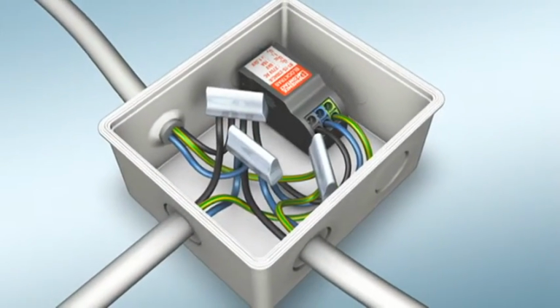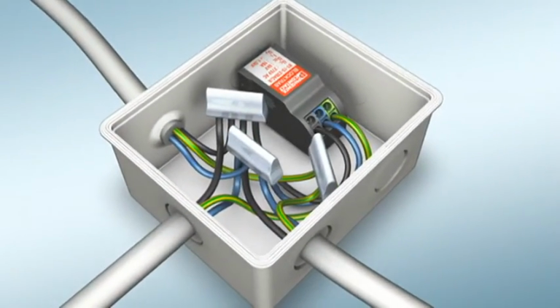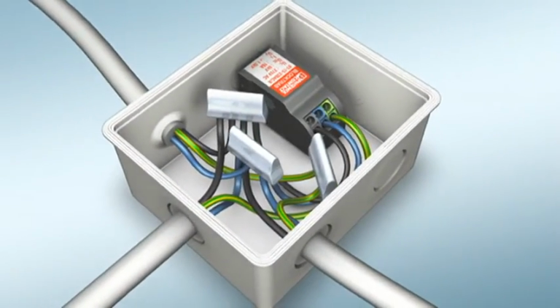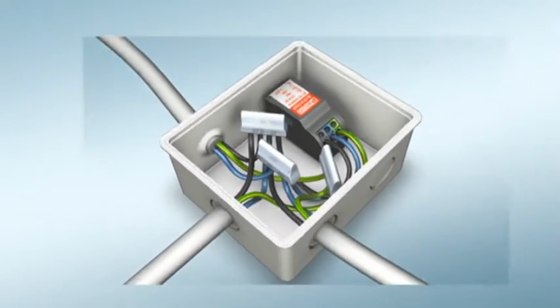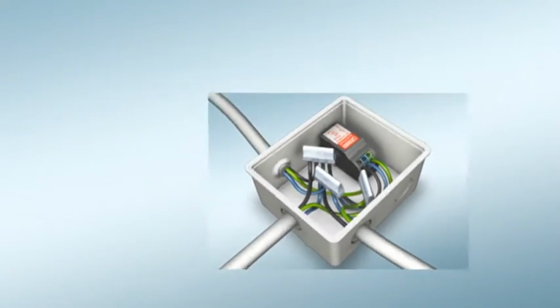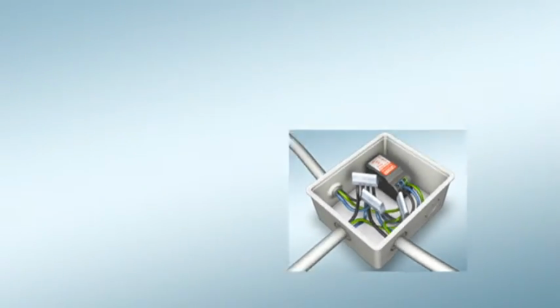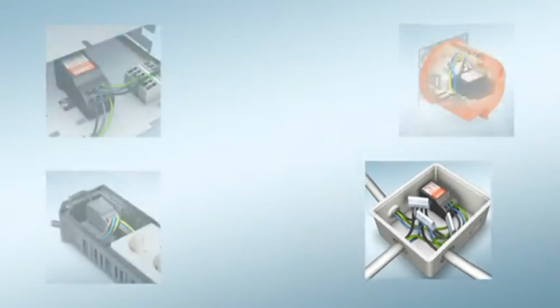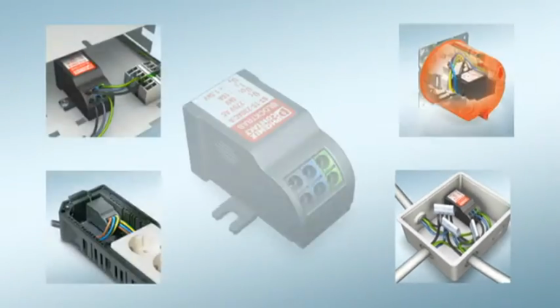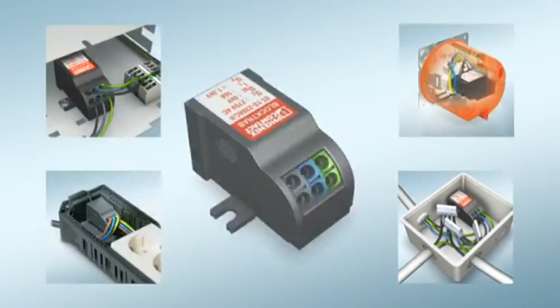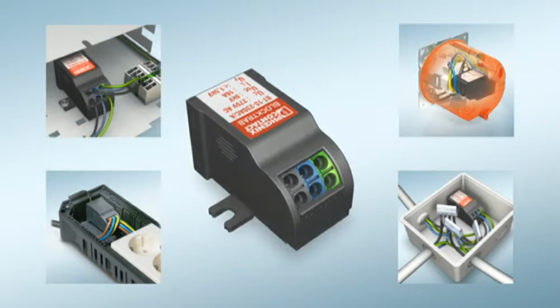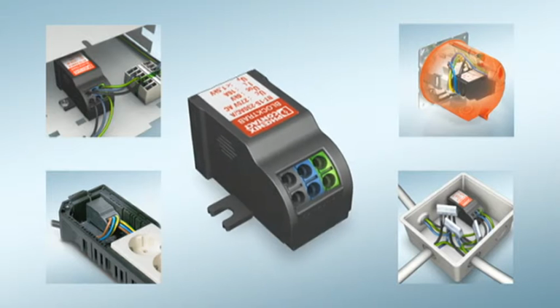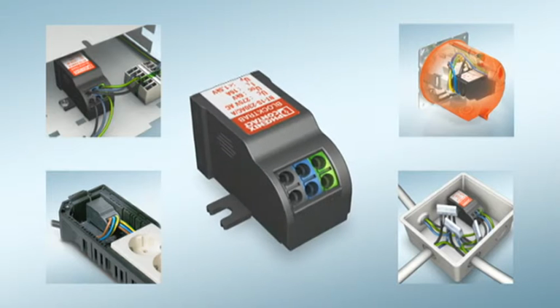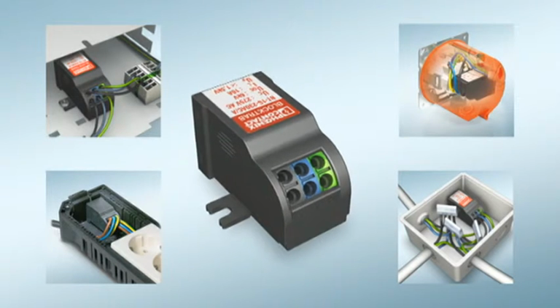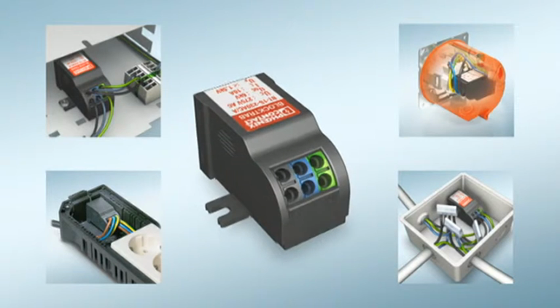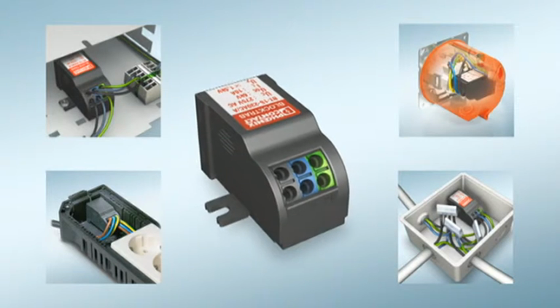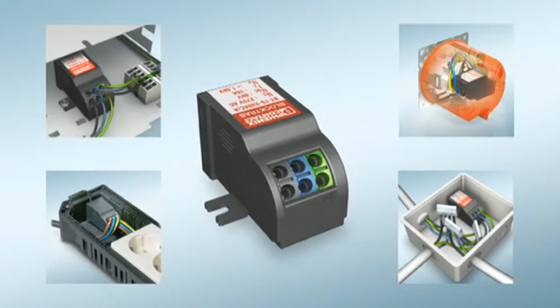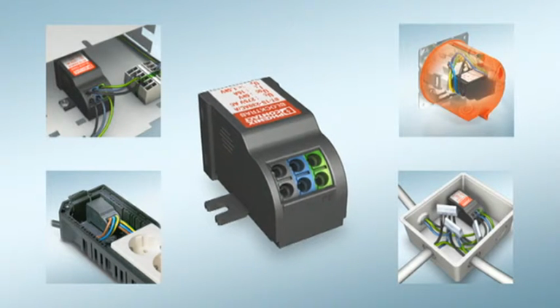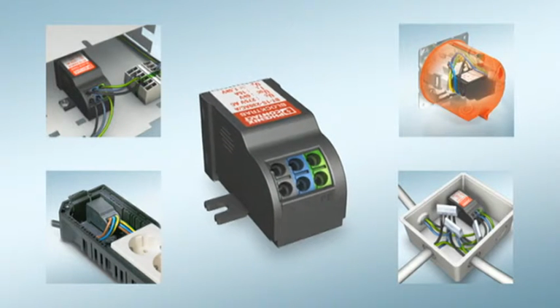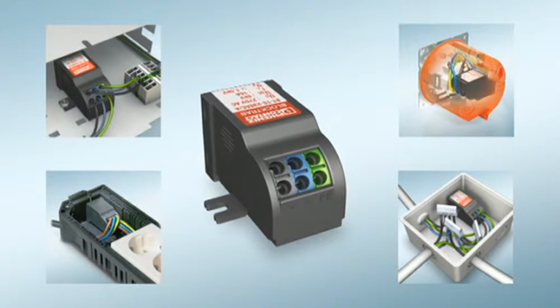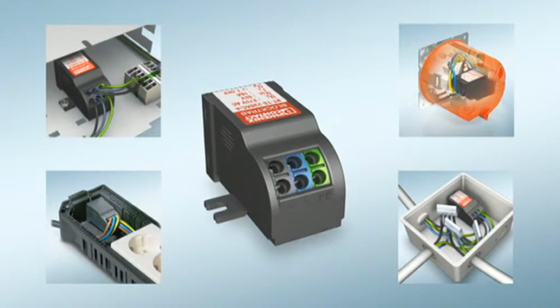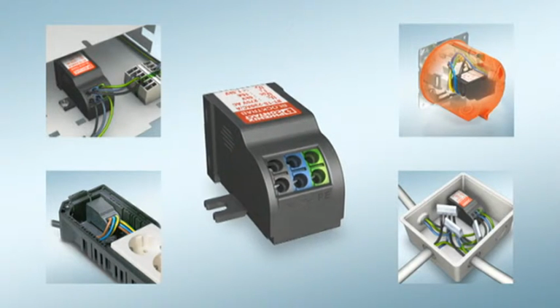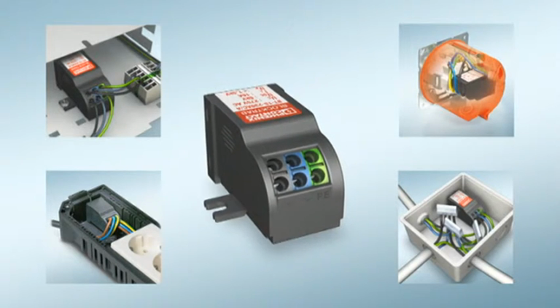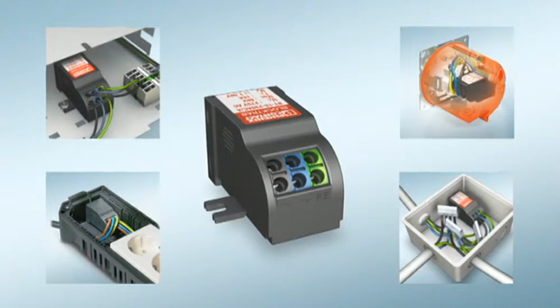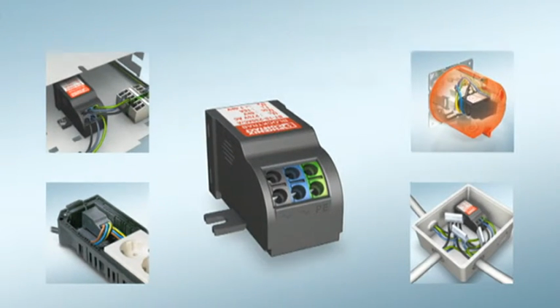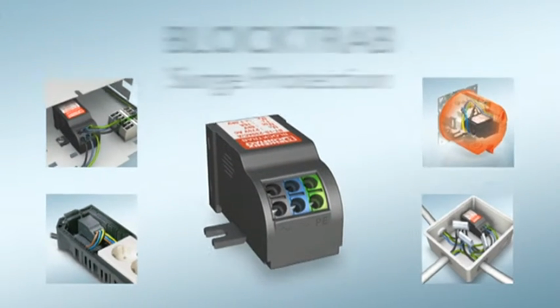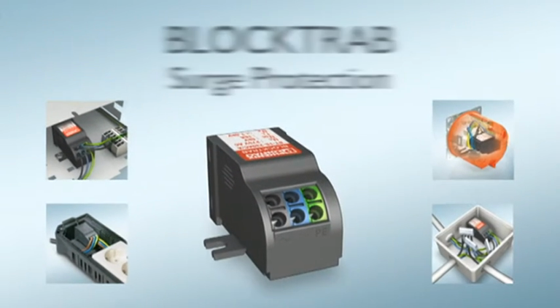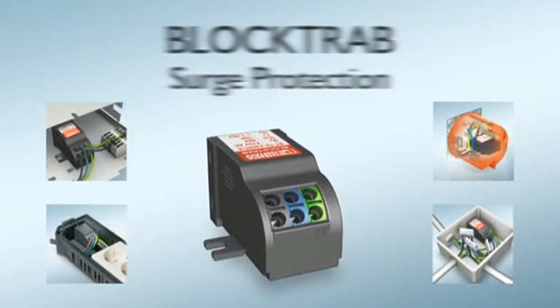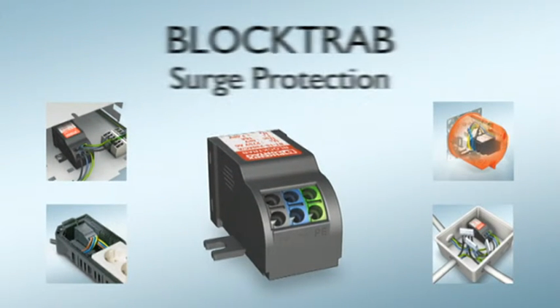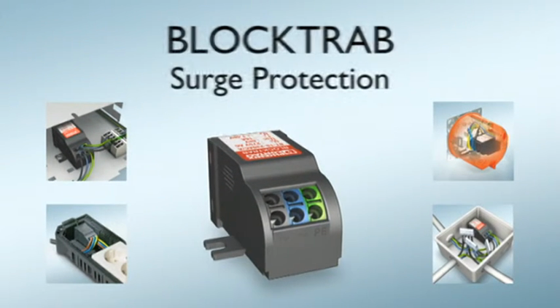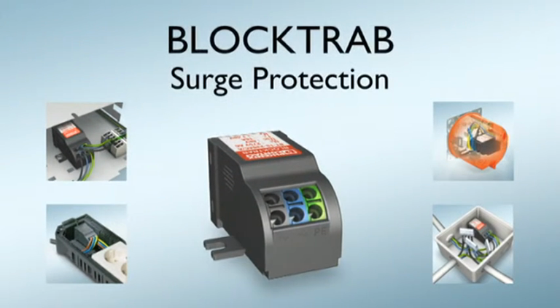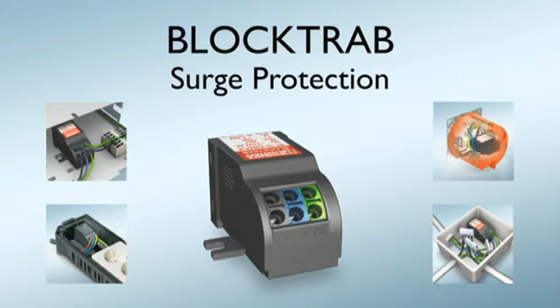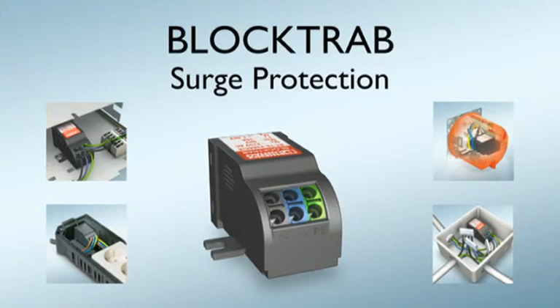Universal surge protection. Simple and safe. BlockTrab from Phoenix Contact.